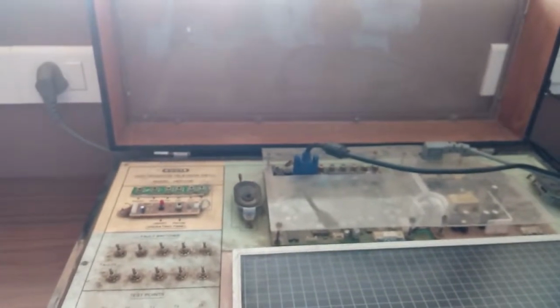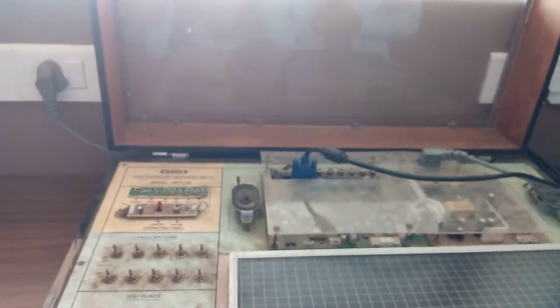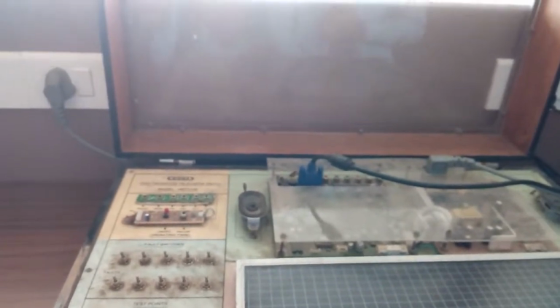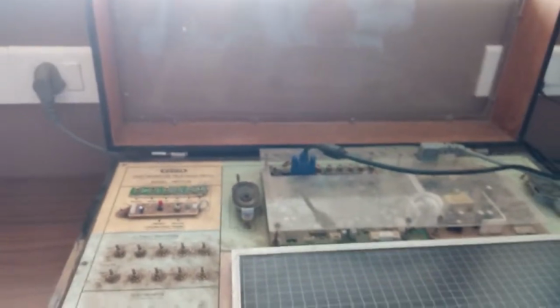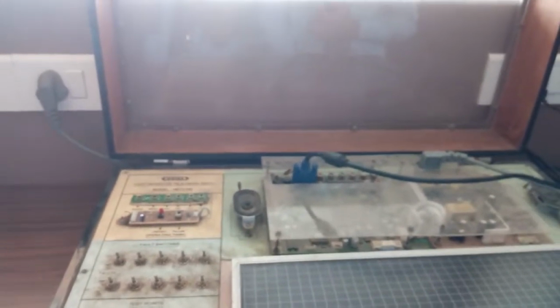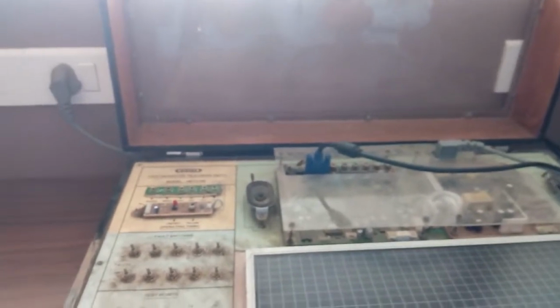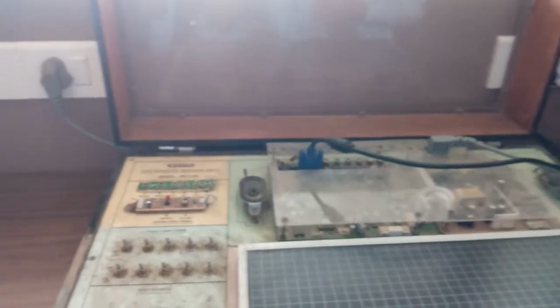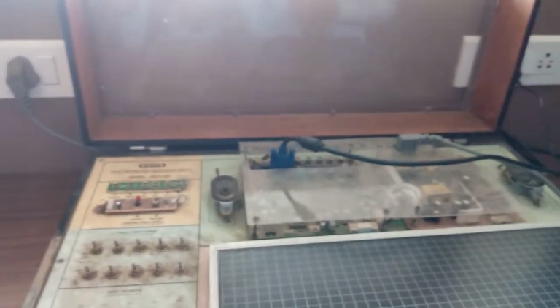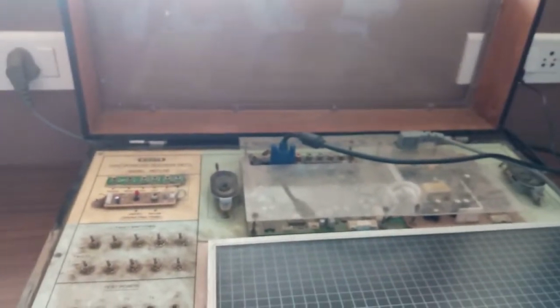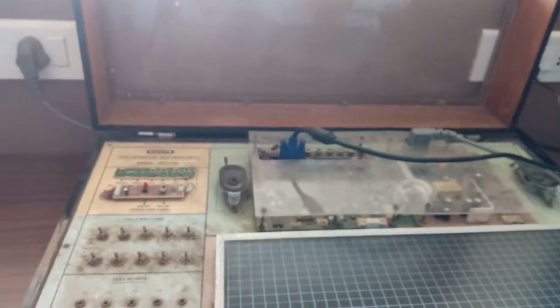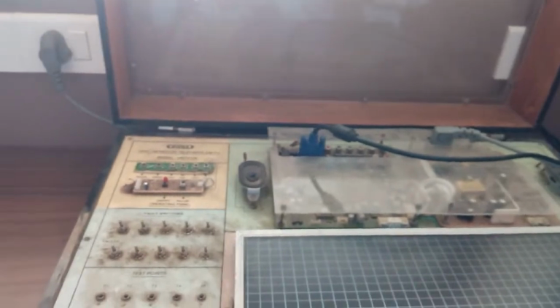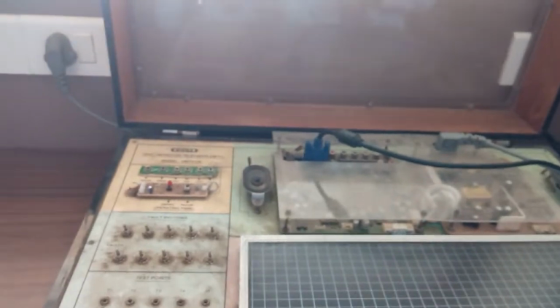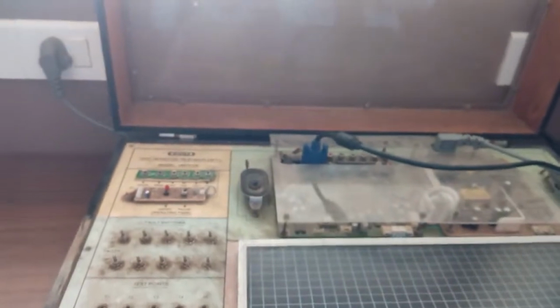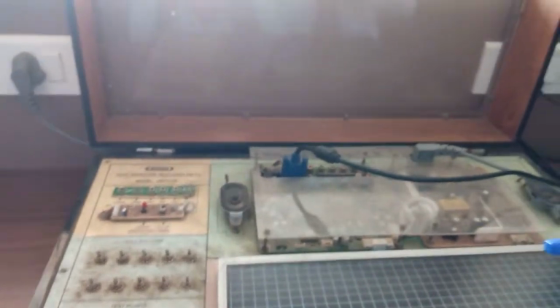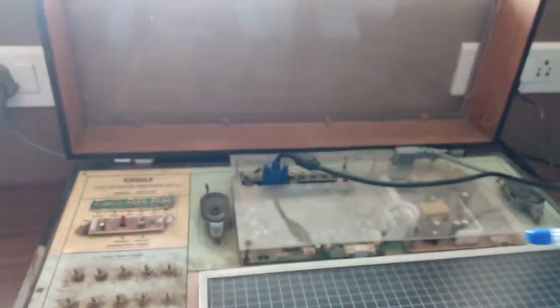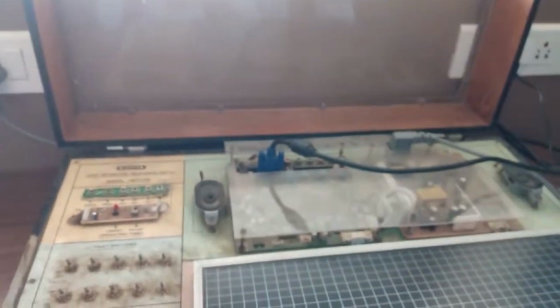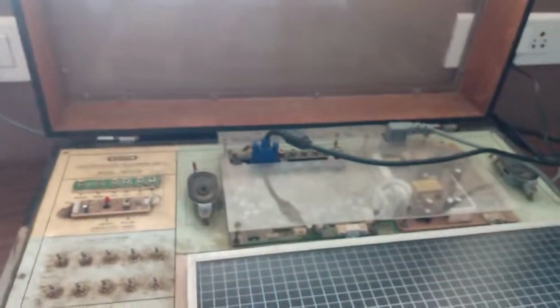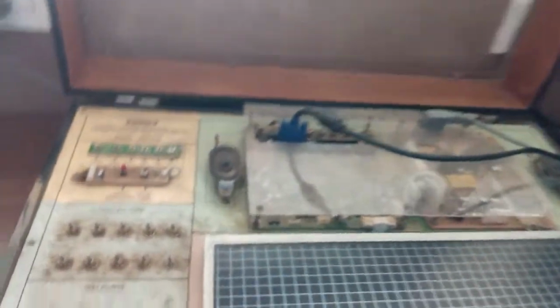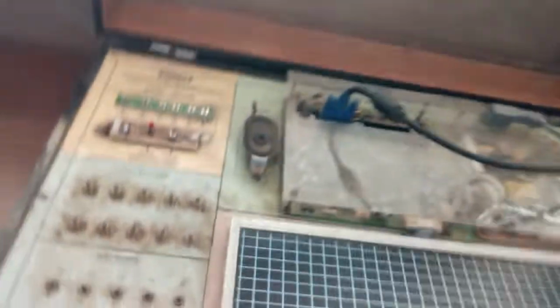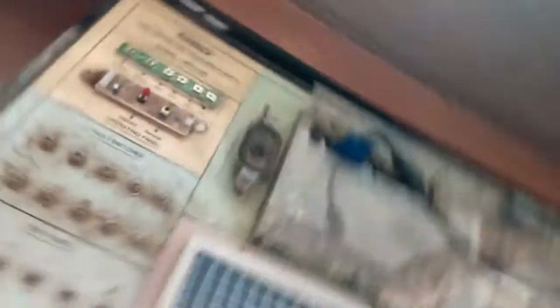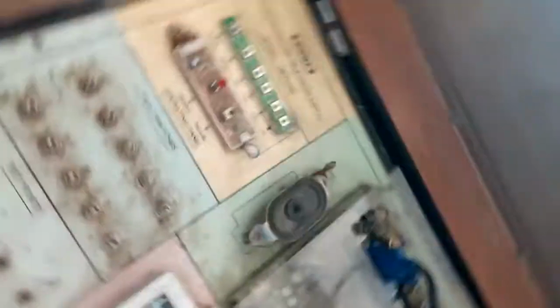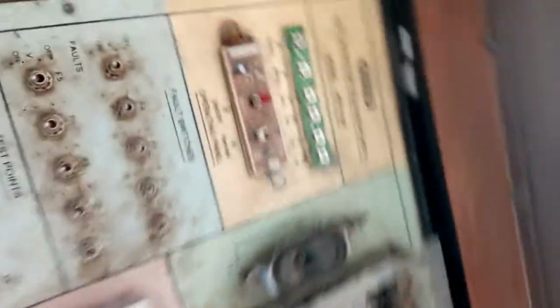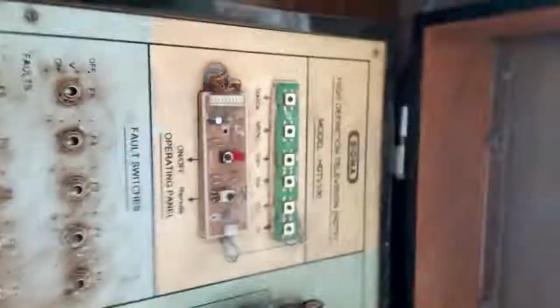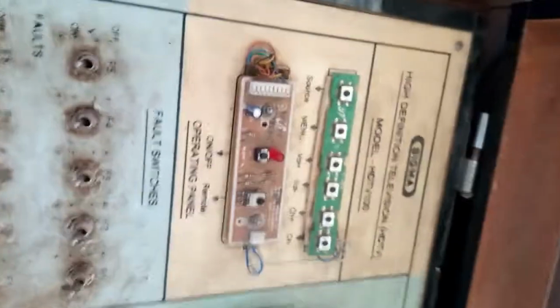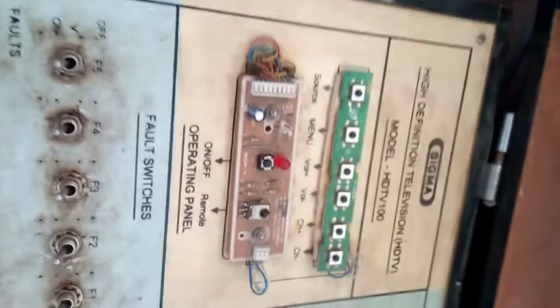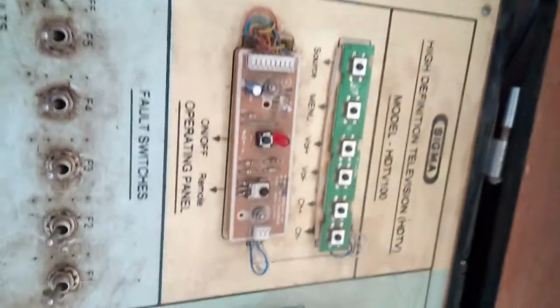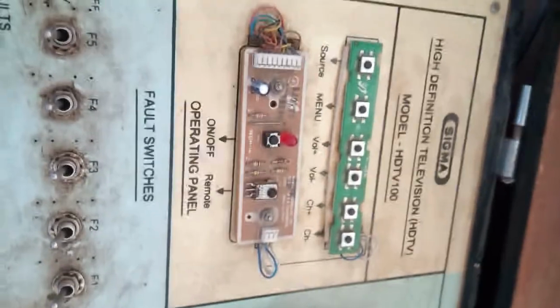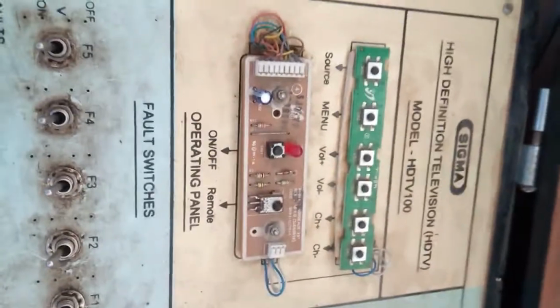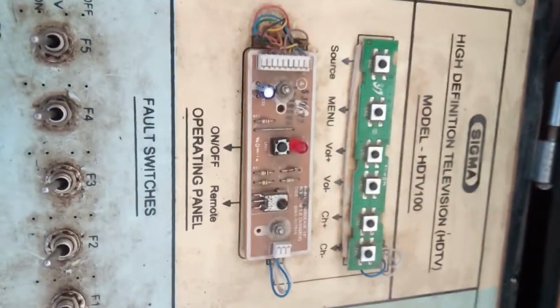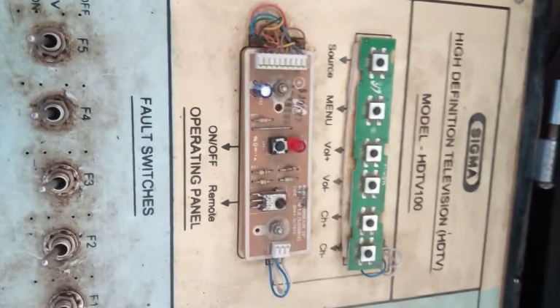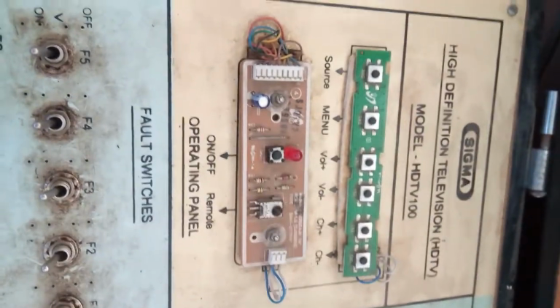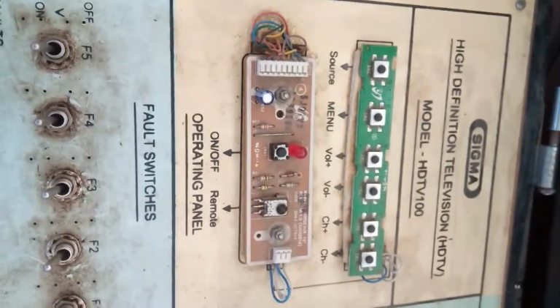The gray wire is the power source; we have to connect it with the power source. Then we have to press the source button.